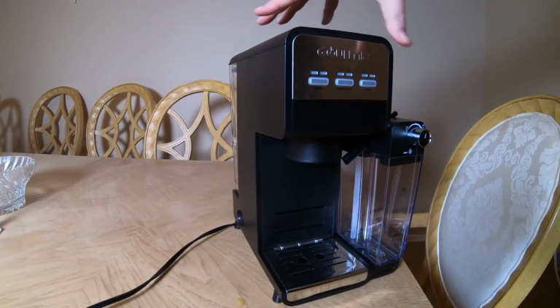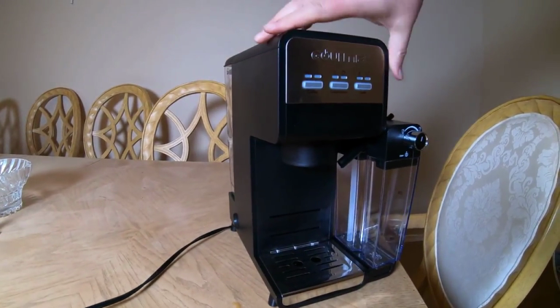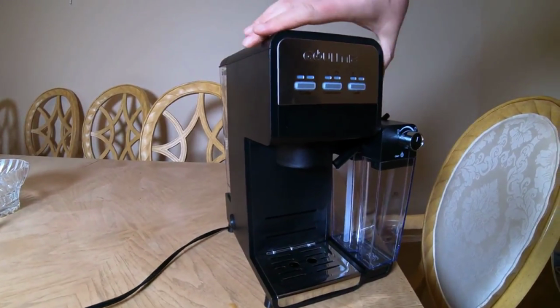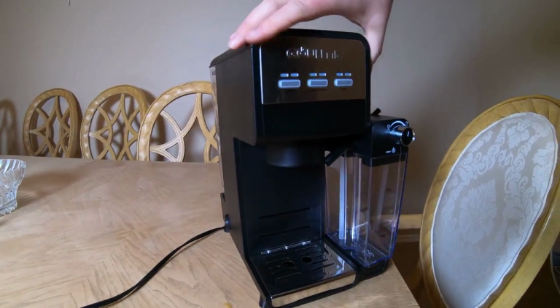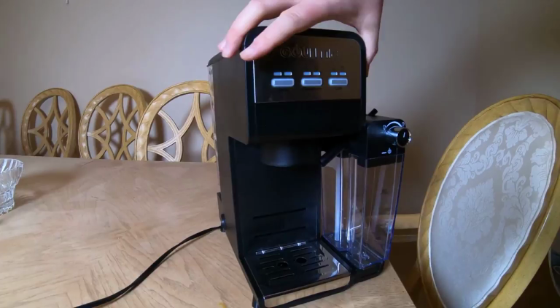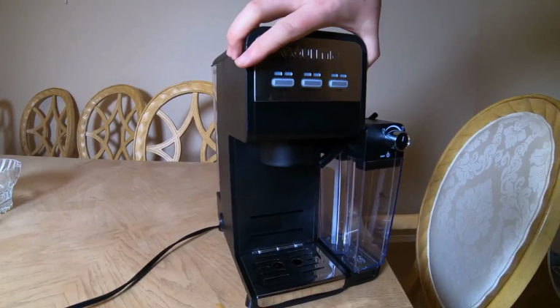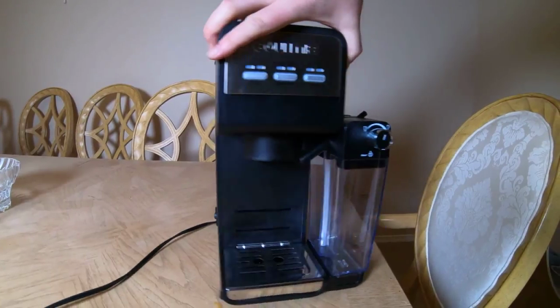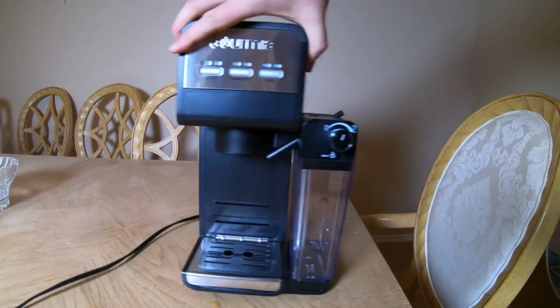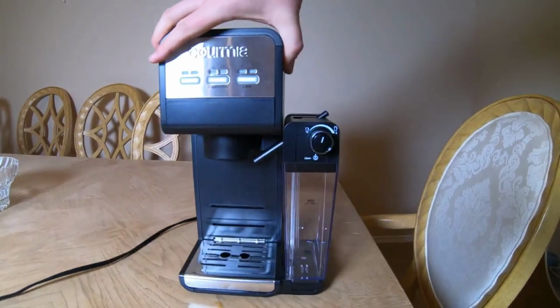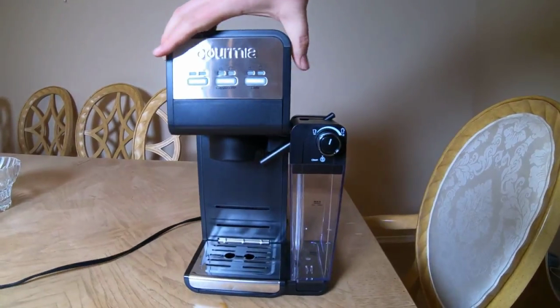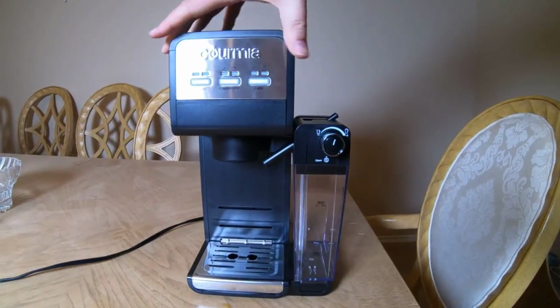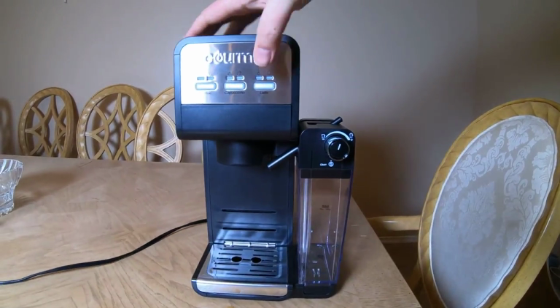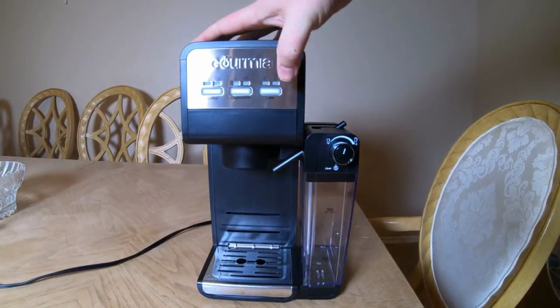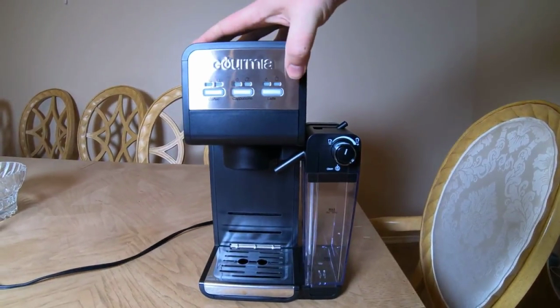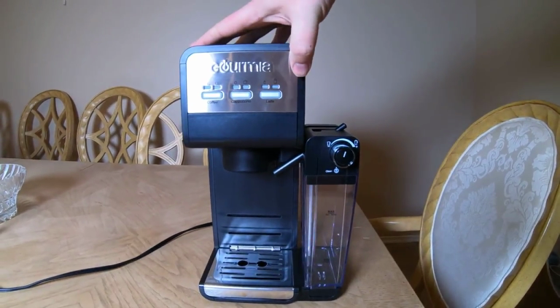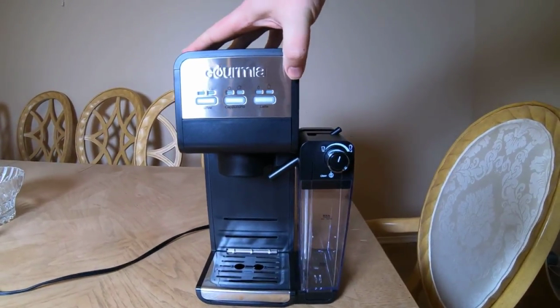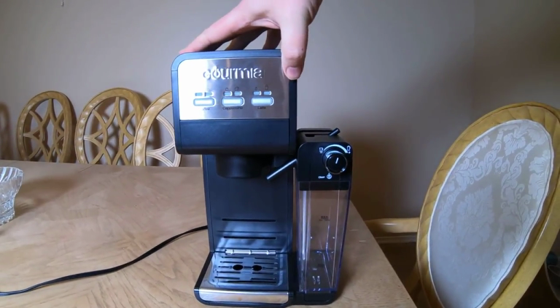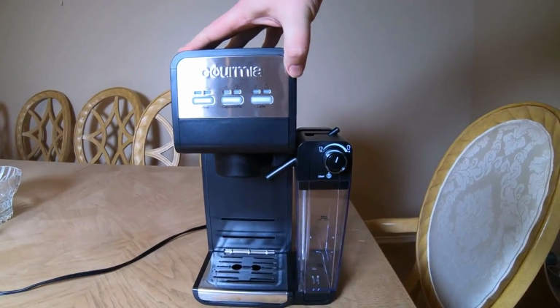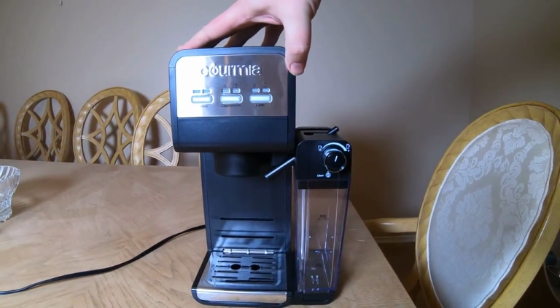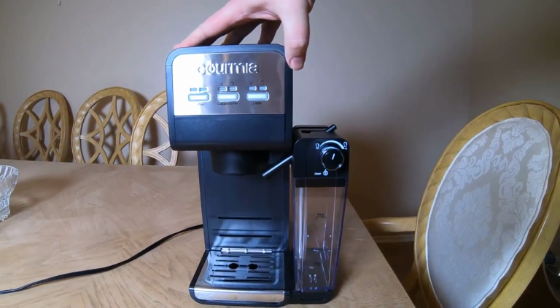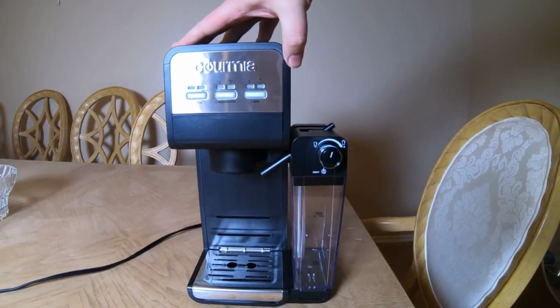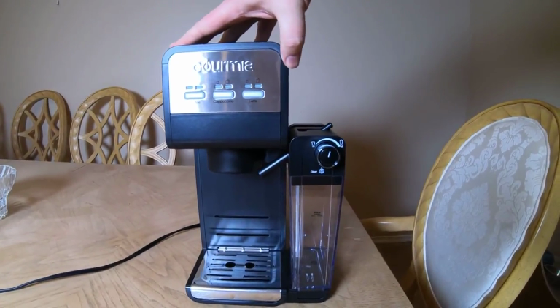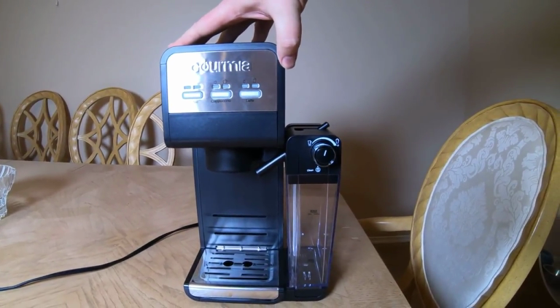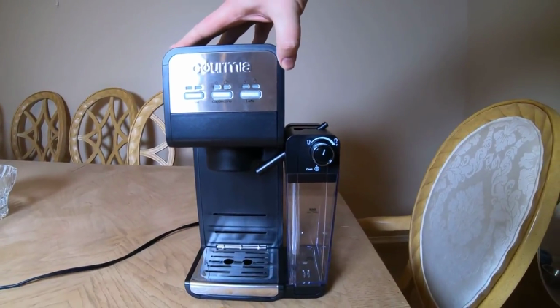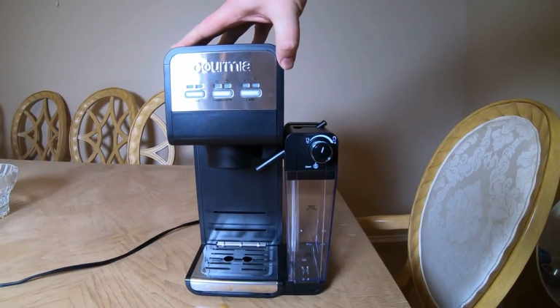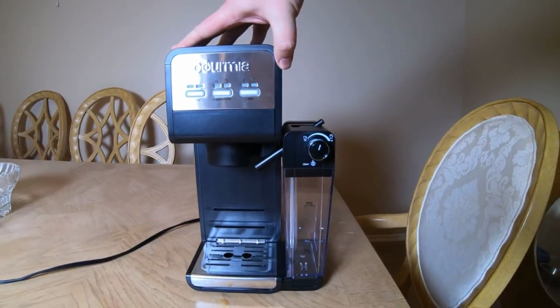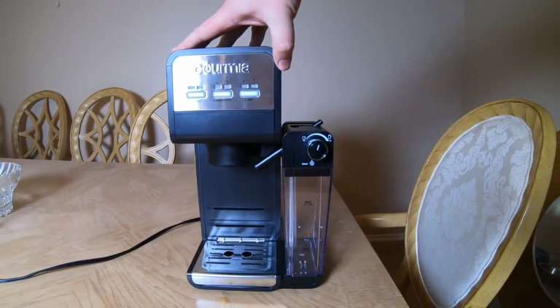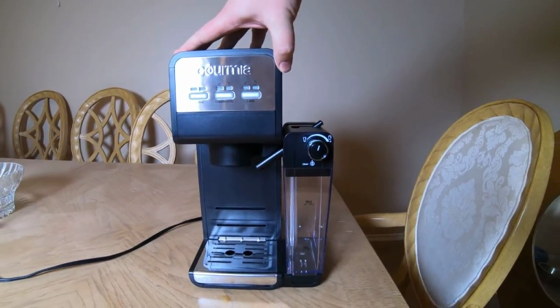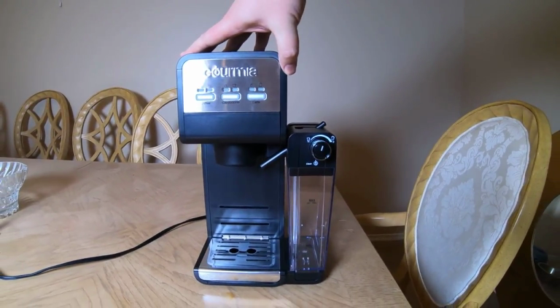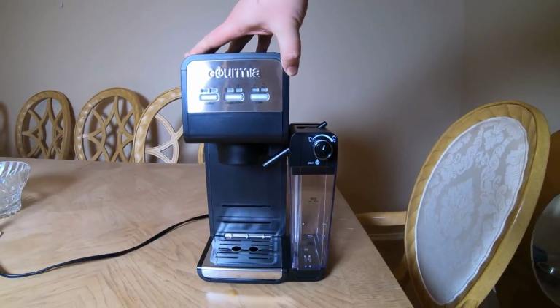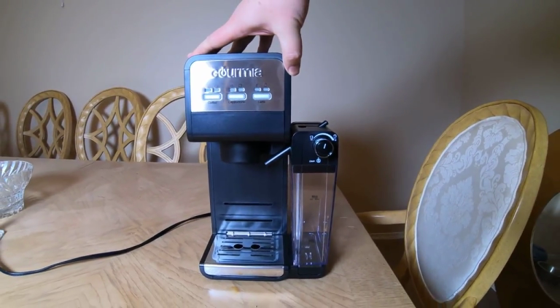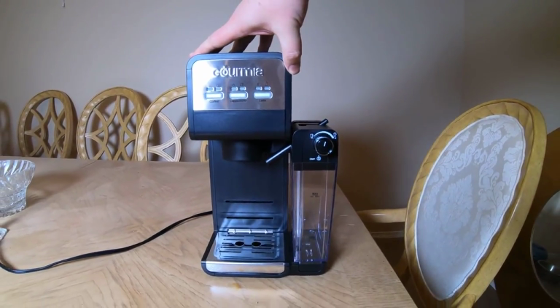Go to Gourmia.com and check out the GCM 4000 3-in-1 single serve coffee maker.